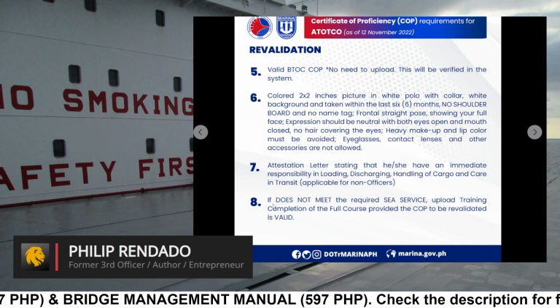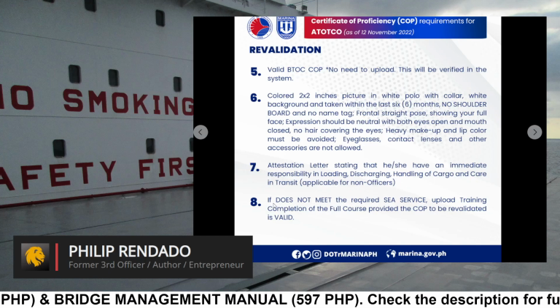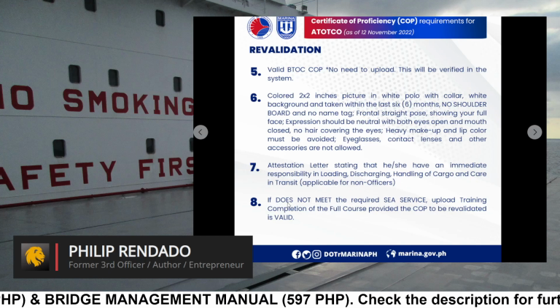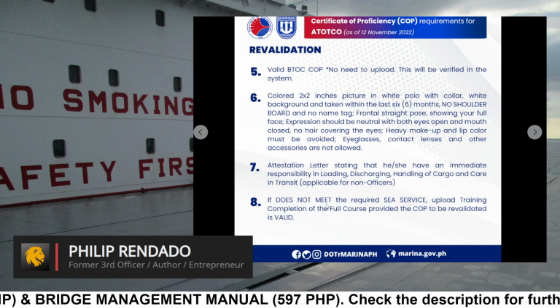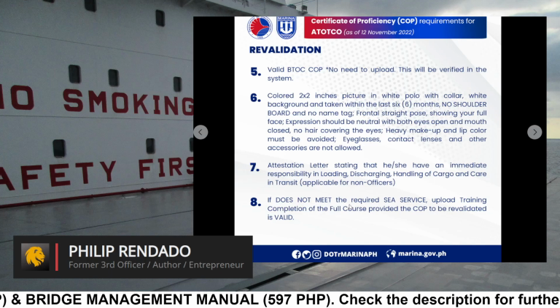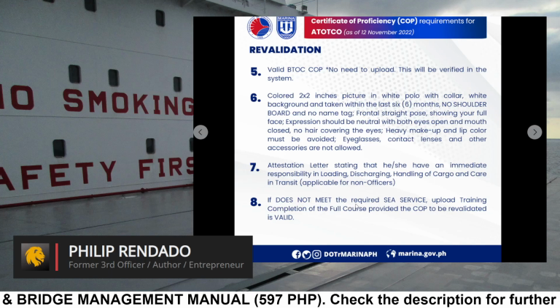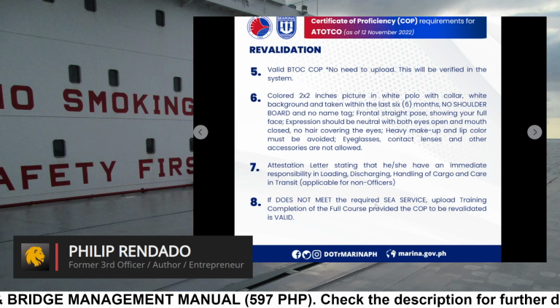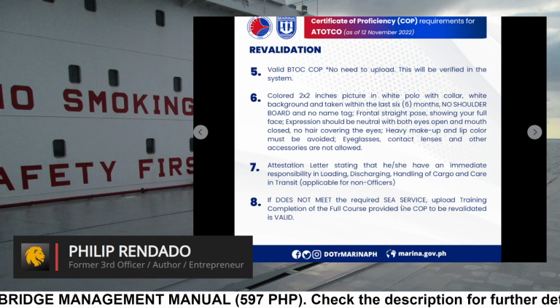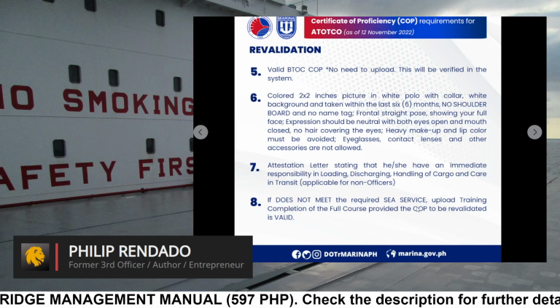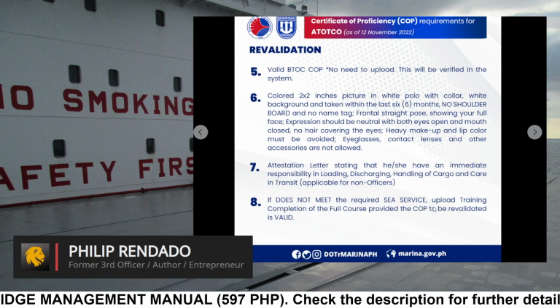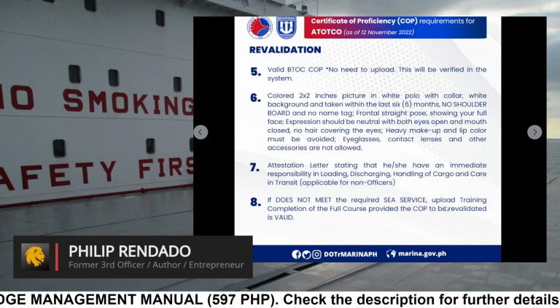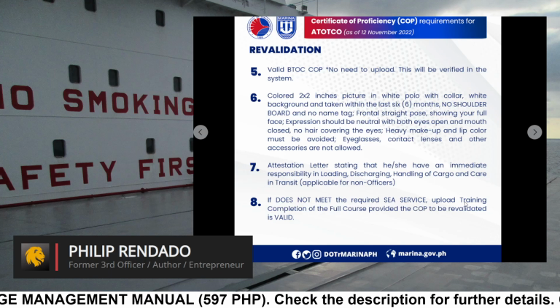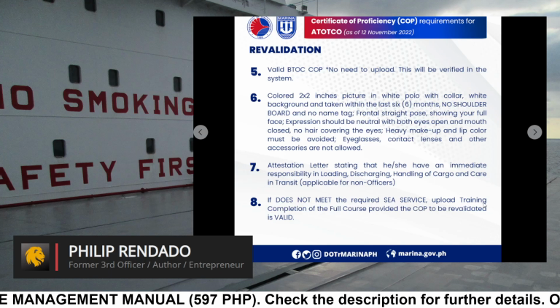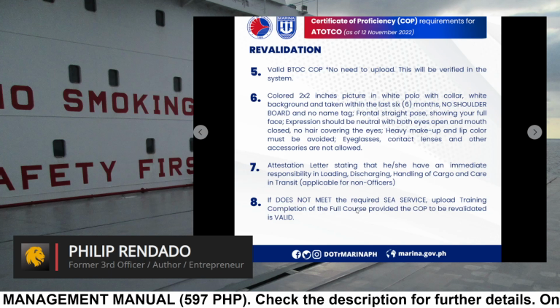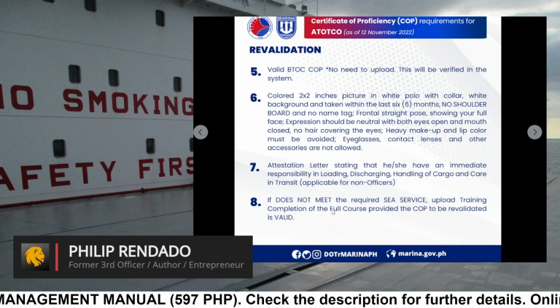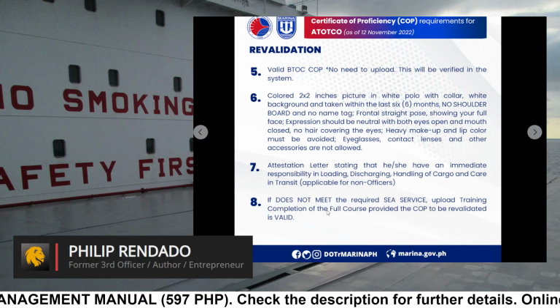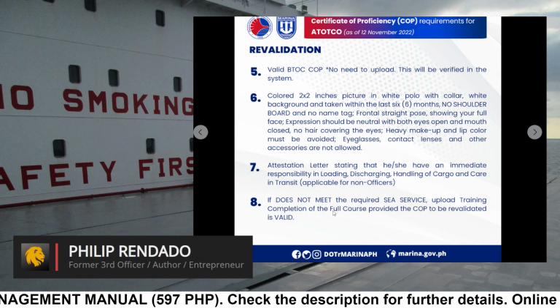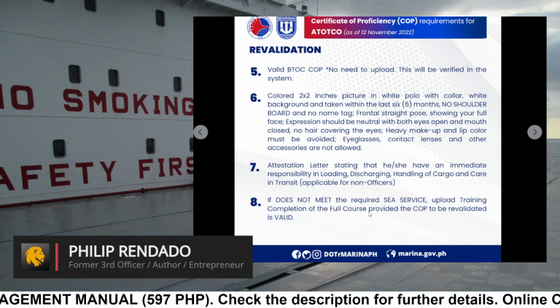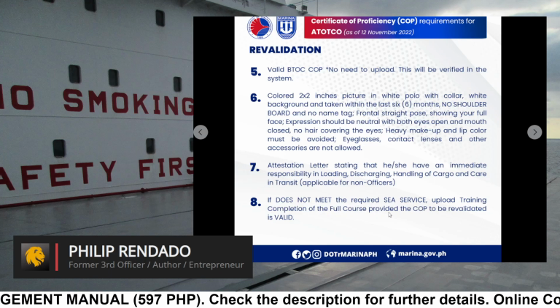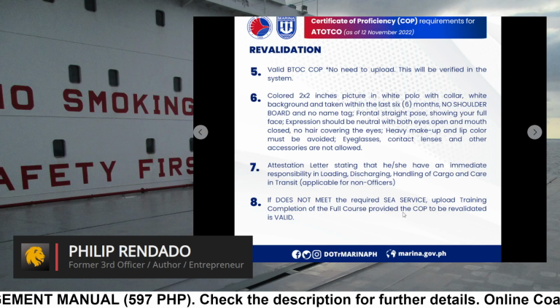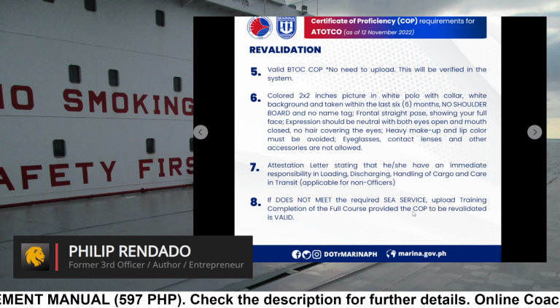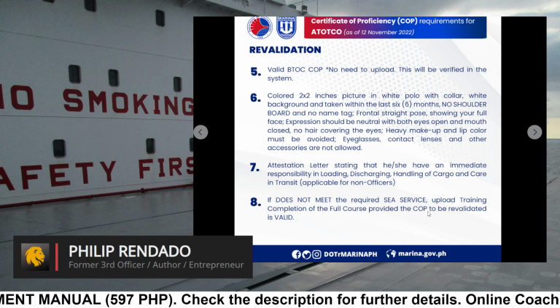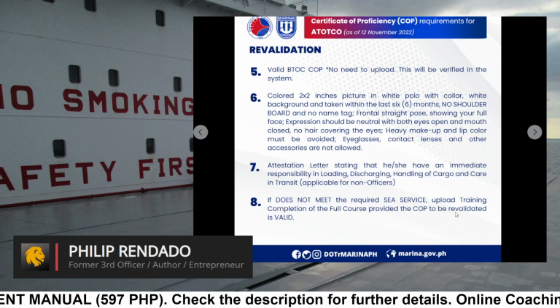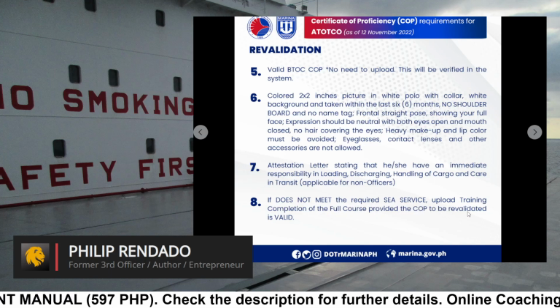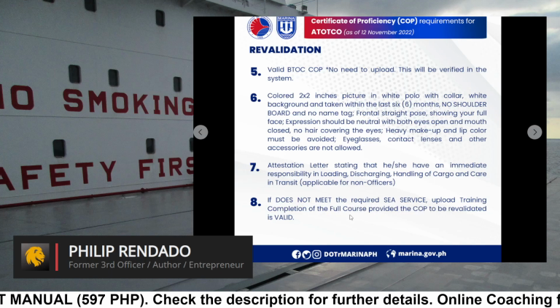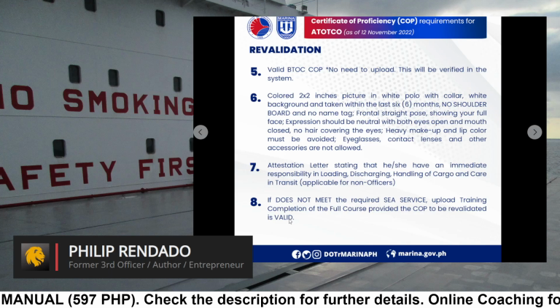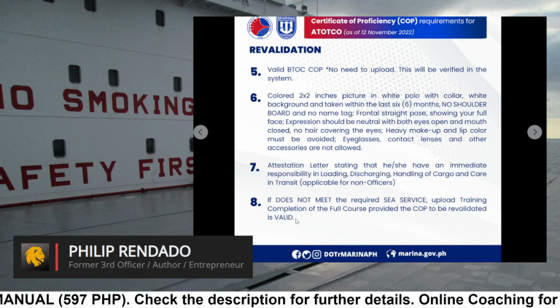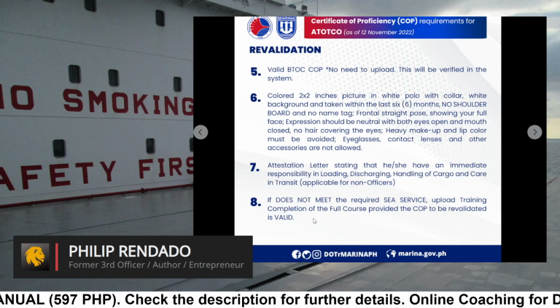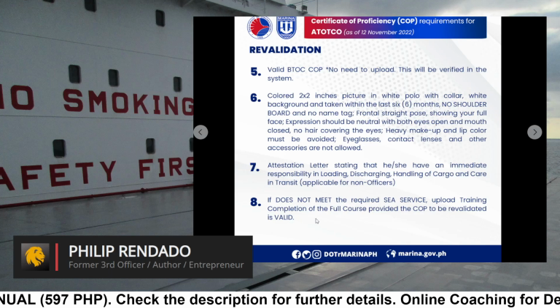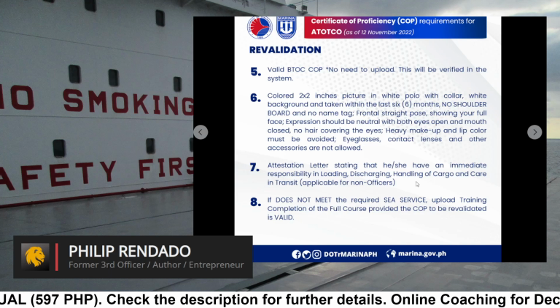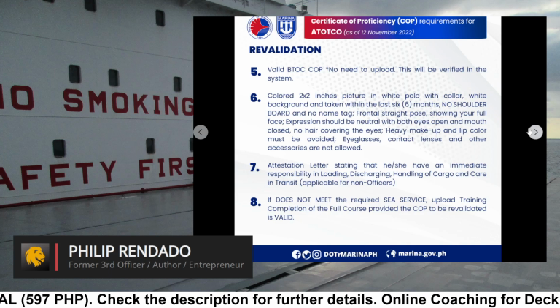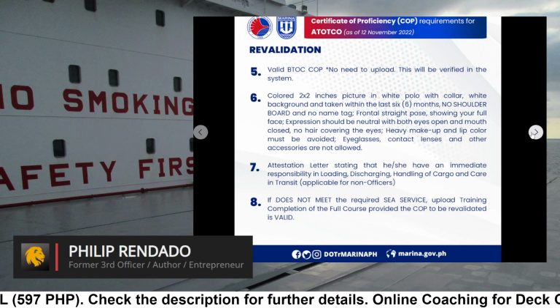Requirement 8: If the applicant does not meet the required sea service, upload training completion of the full course, provided the COP to be revalidated is still valid.